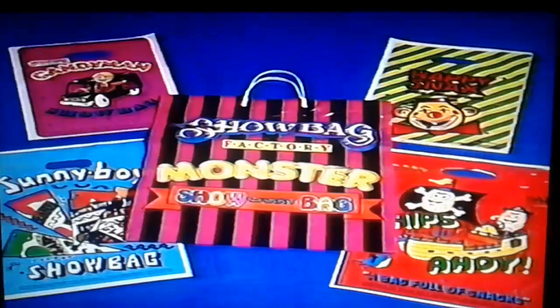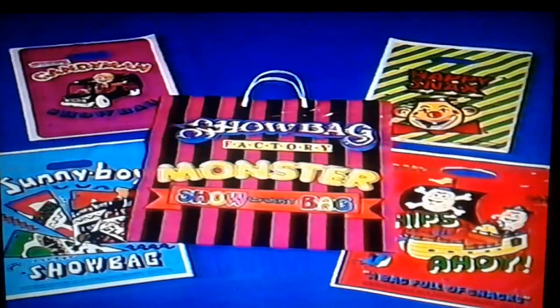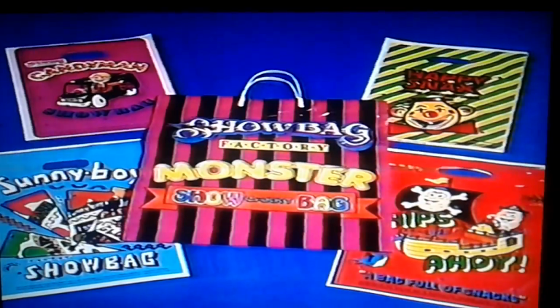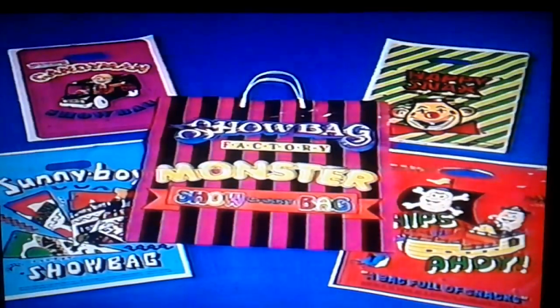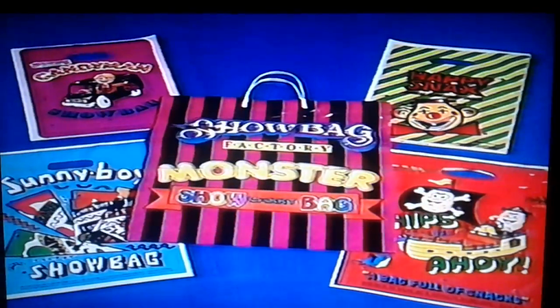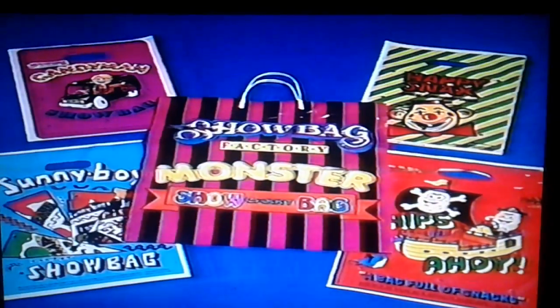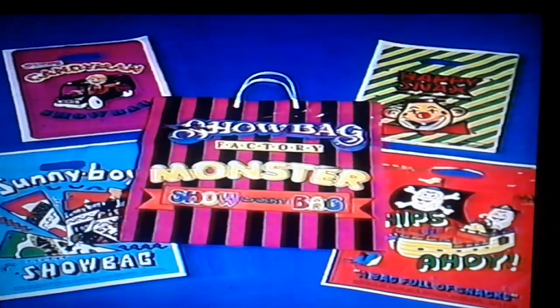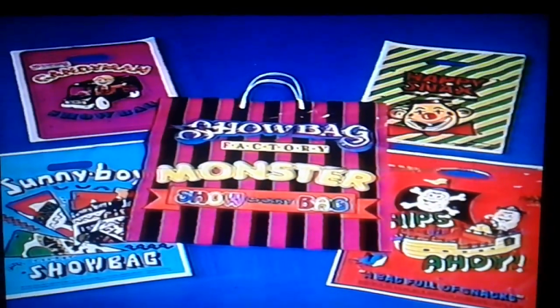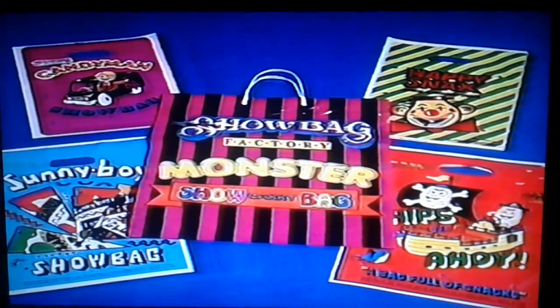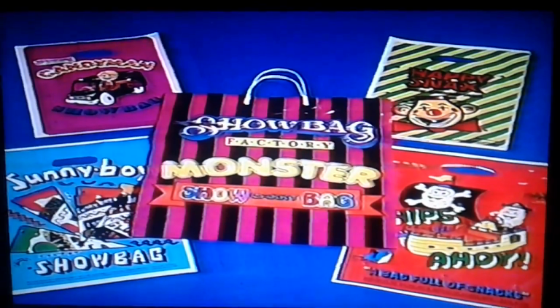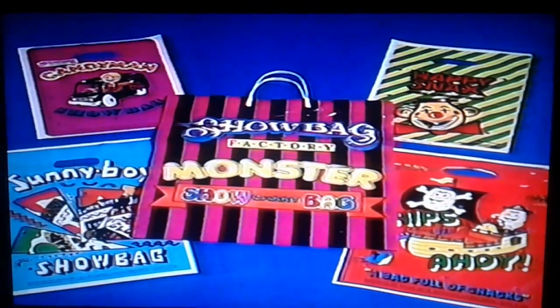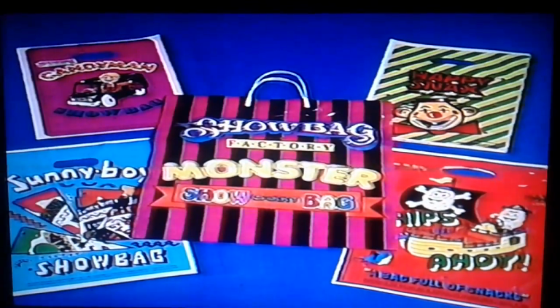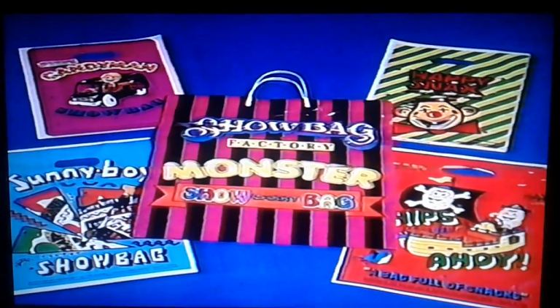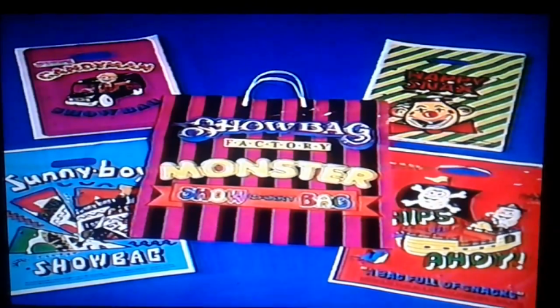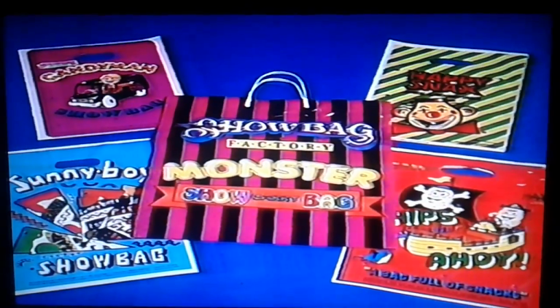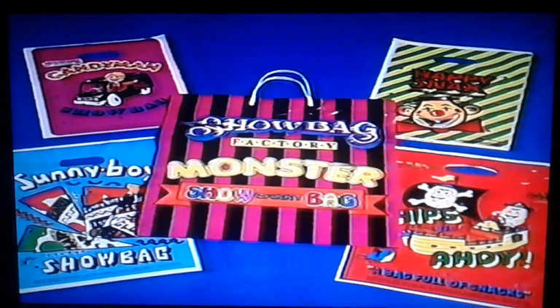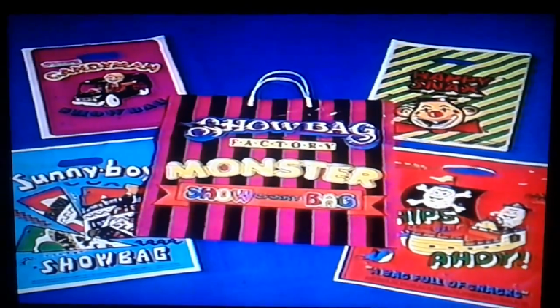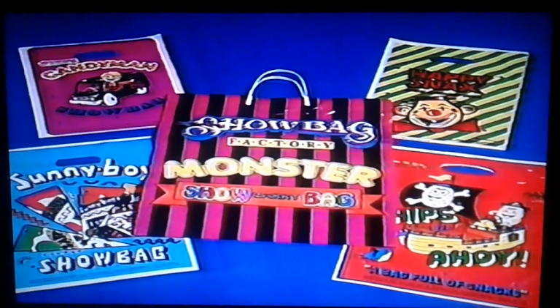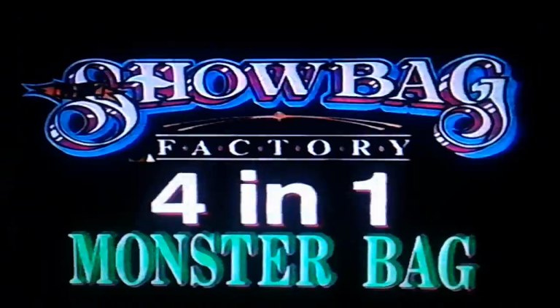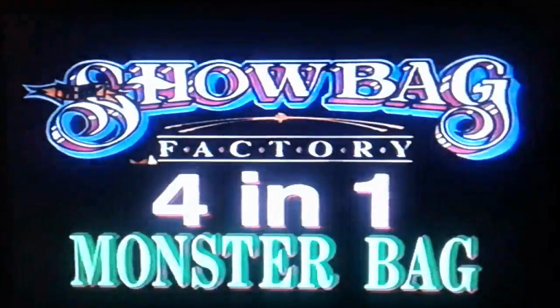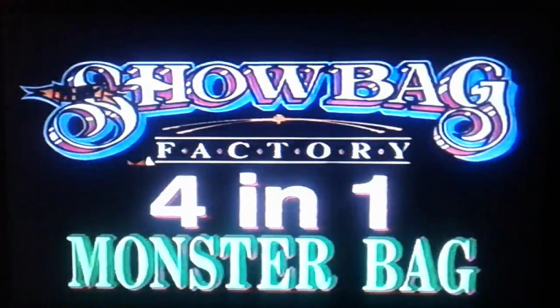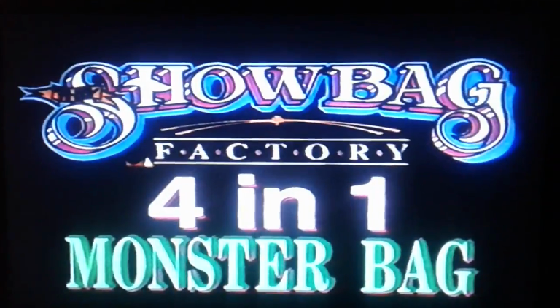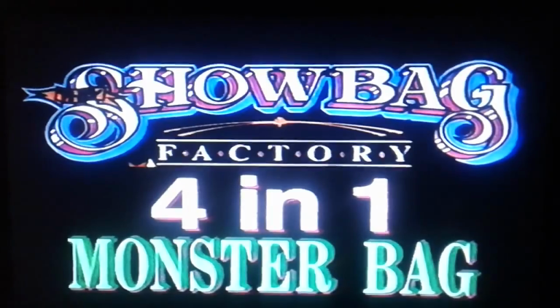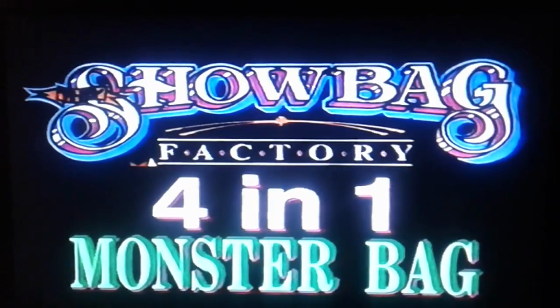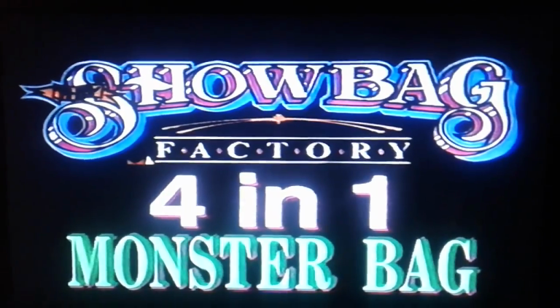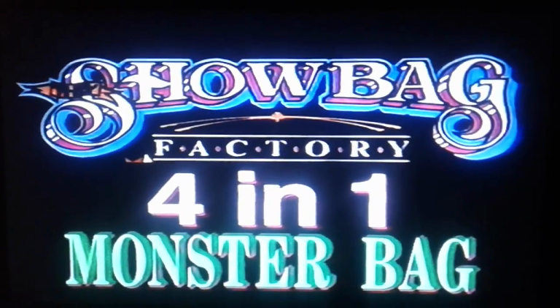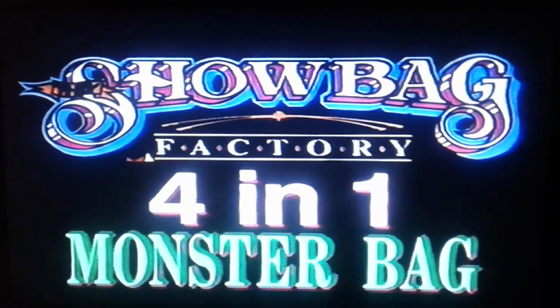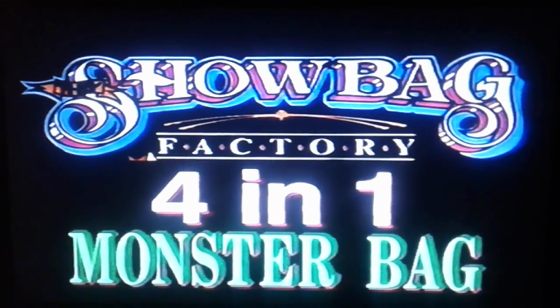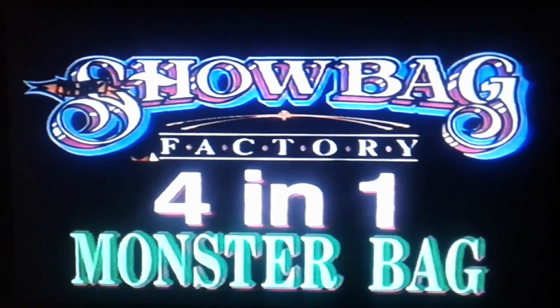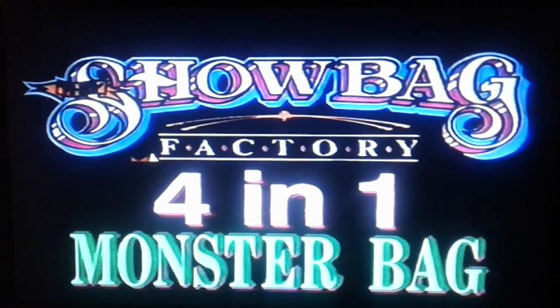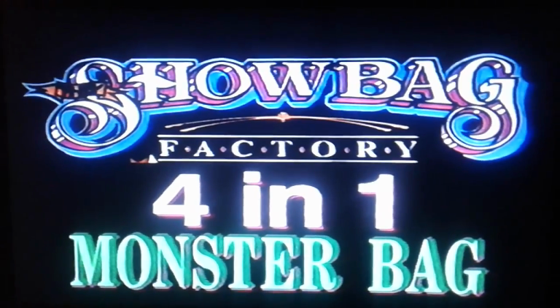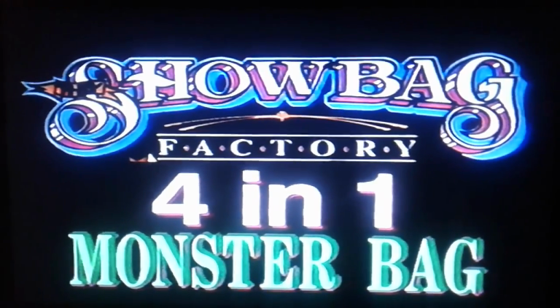The monster show bag. It gives you four good reasons to head to the show bag factory stand at this year's show.